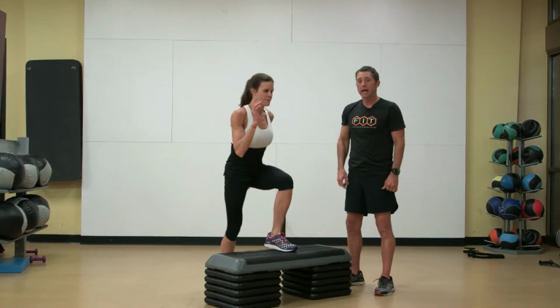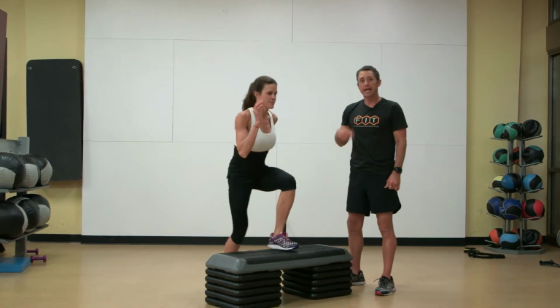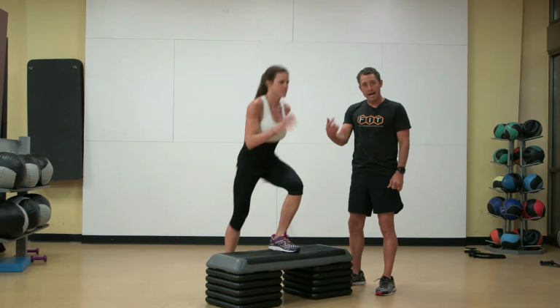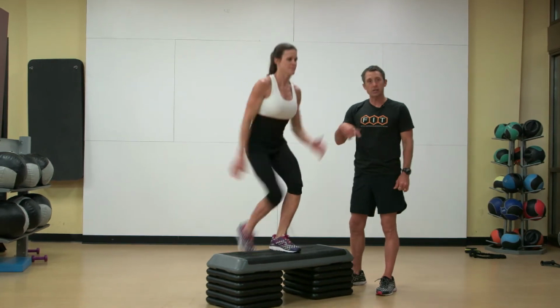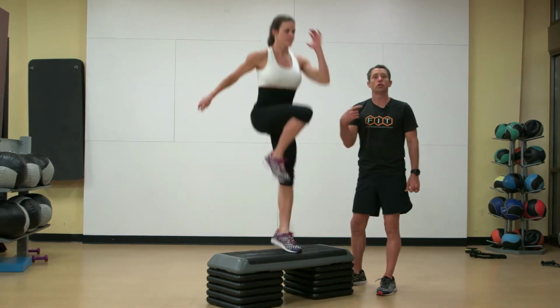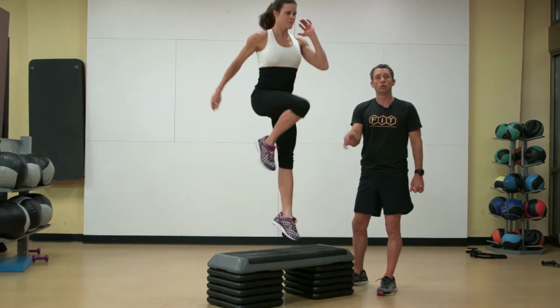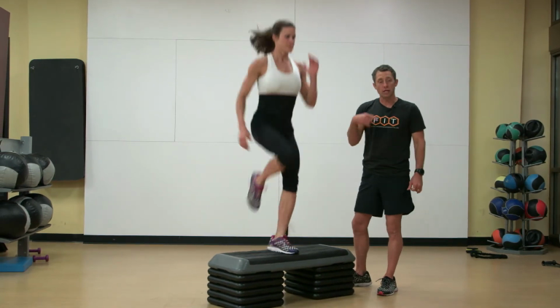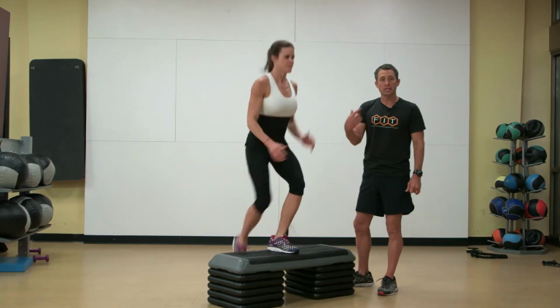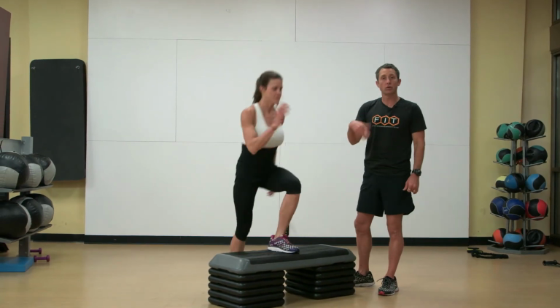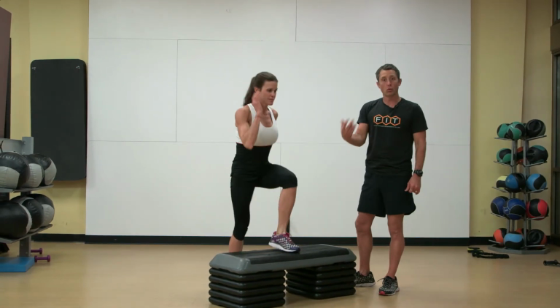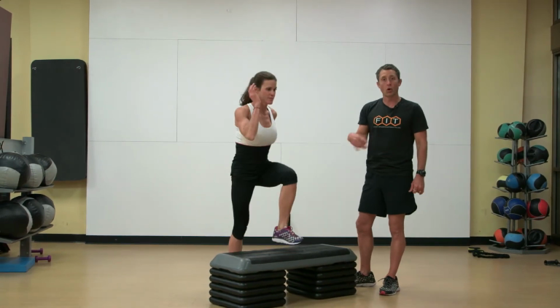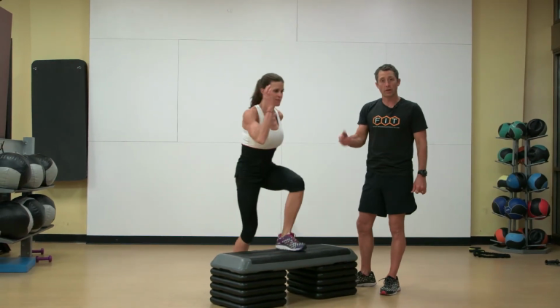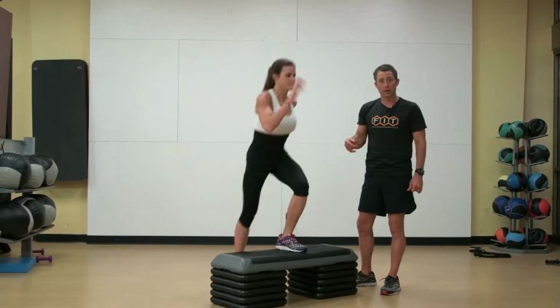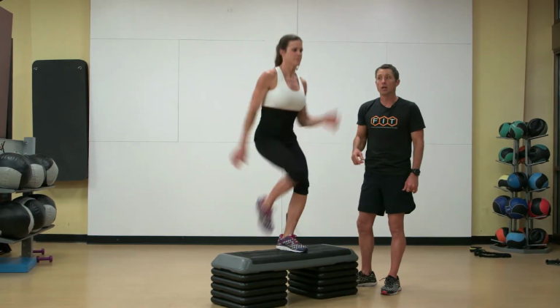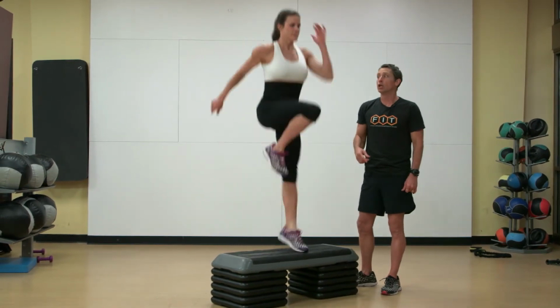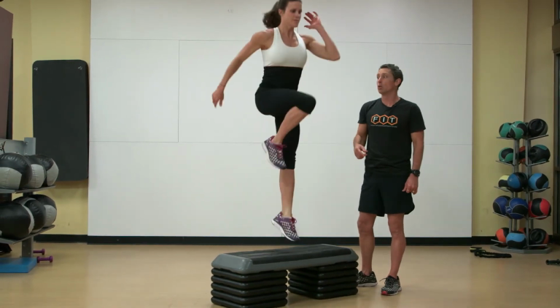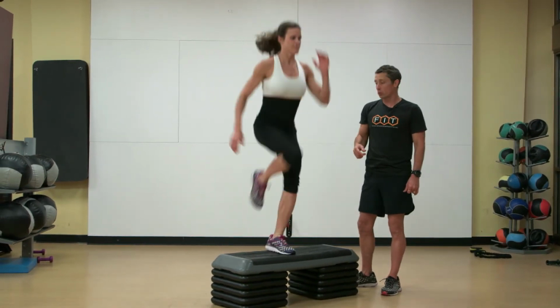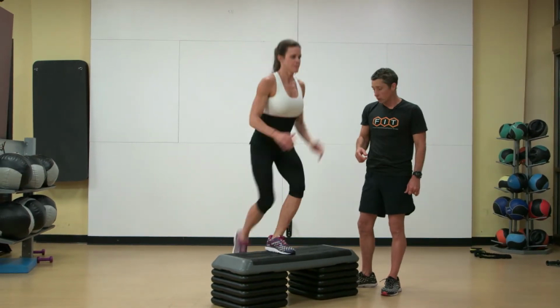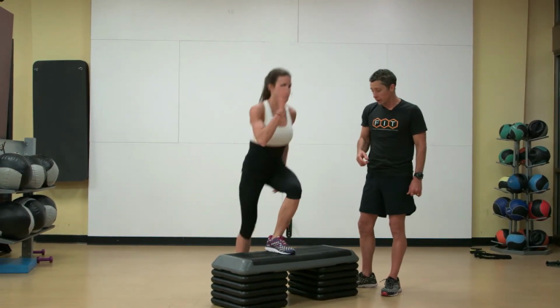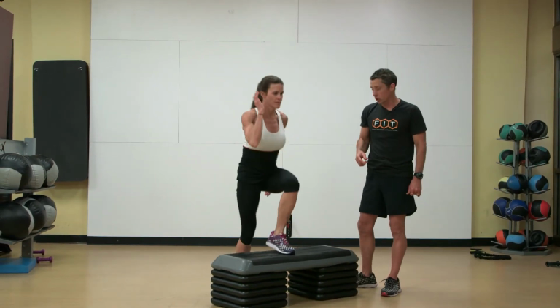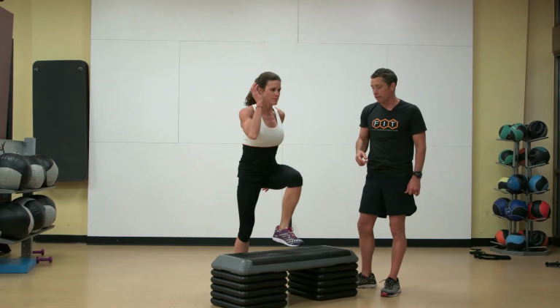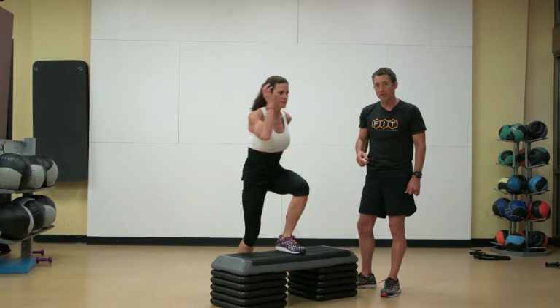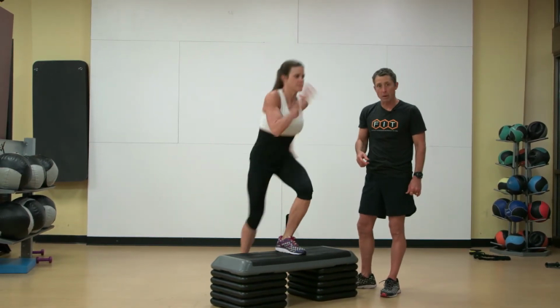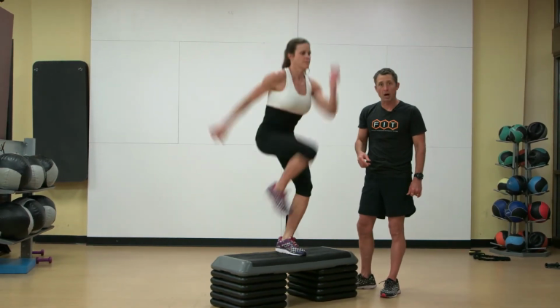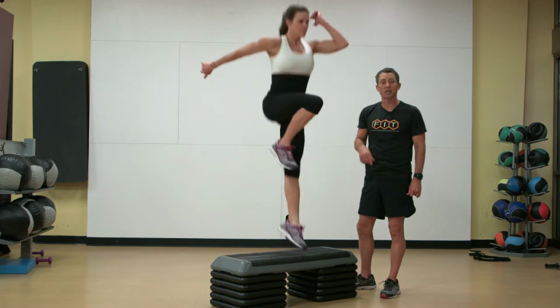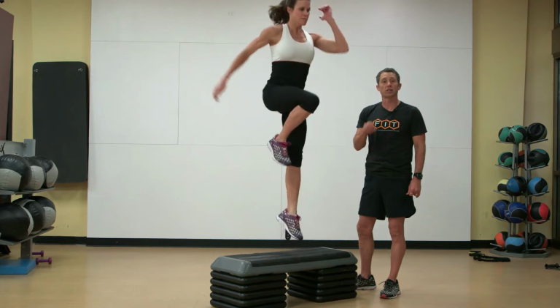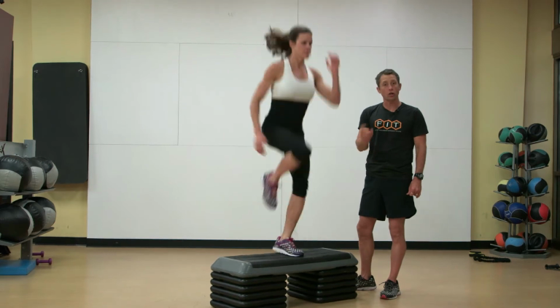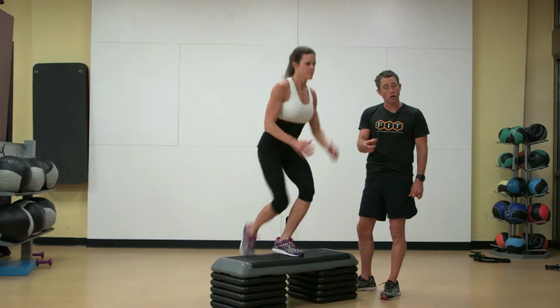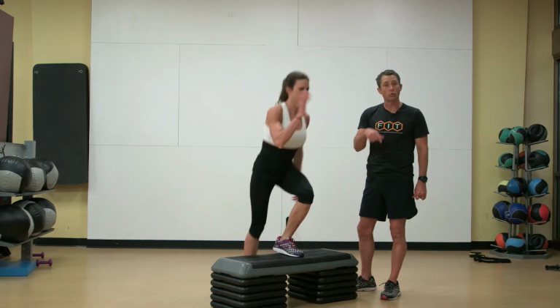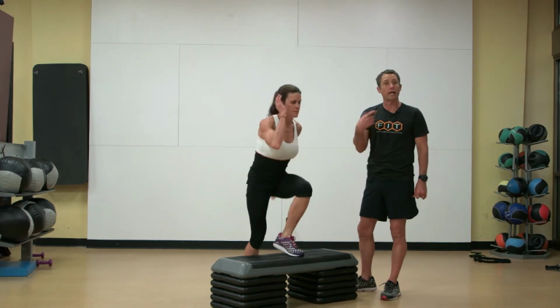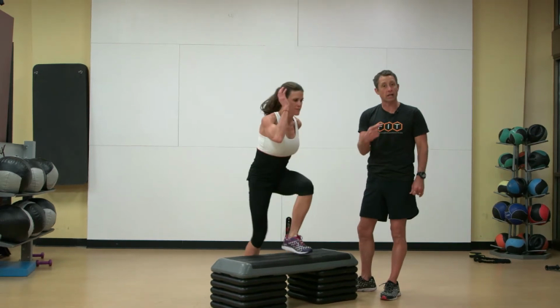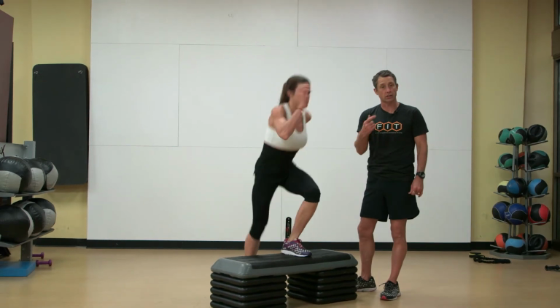And as you continue and warm into that, you want to really drive off that box and get good reaction.